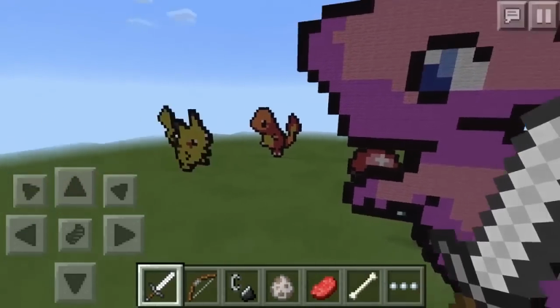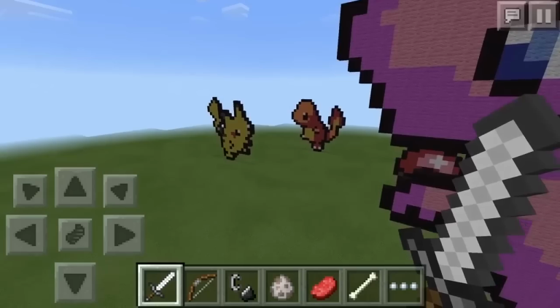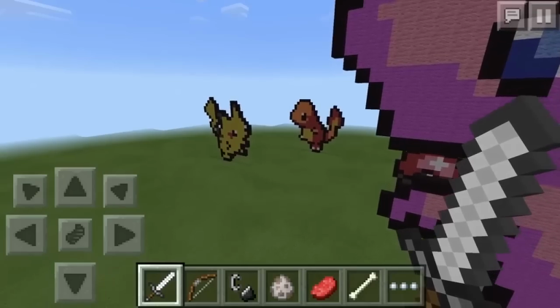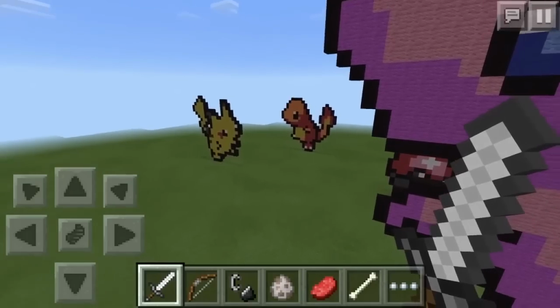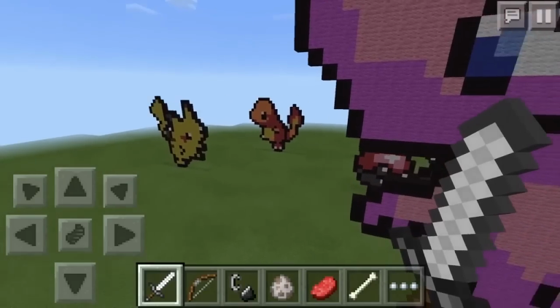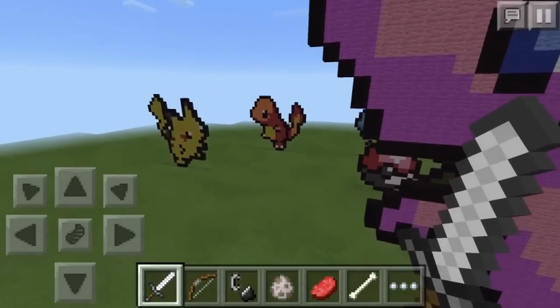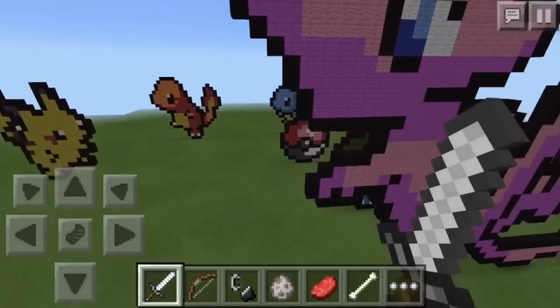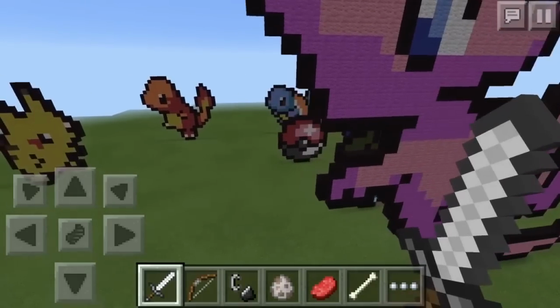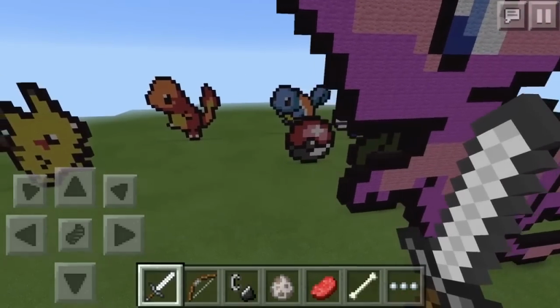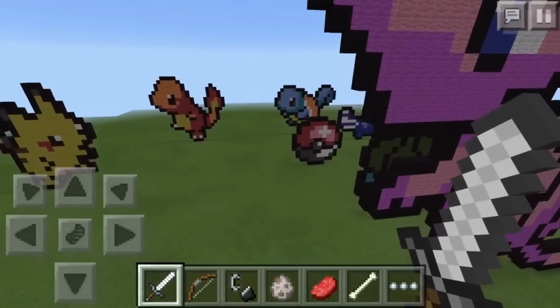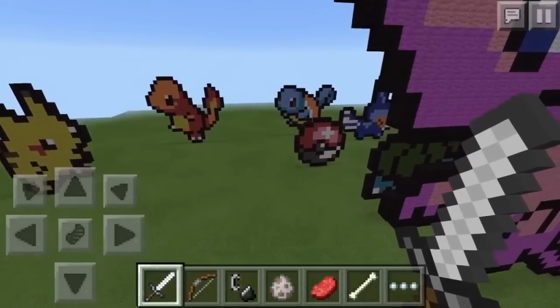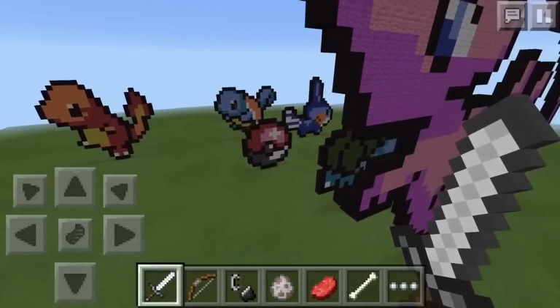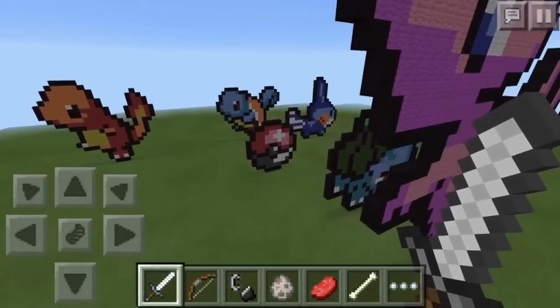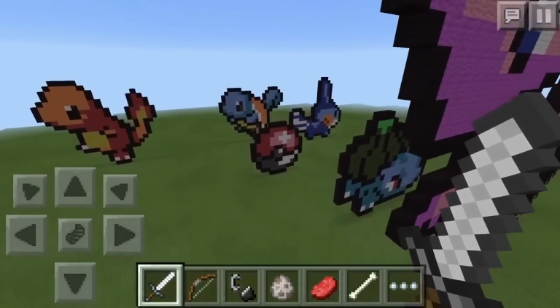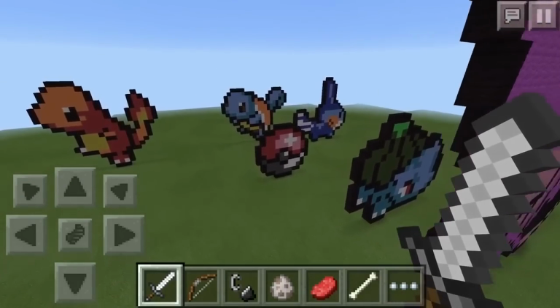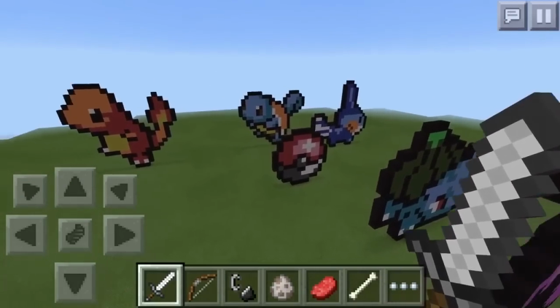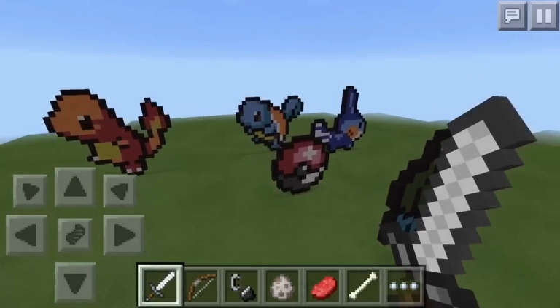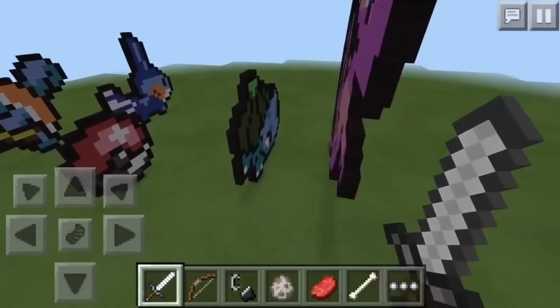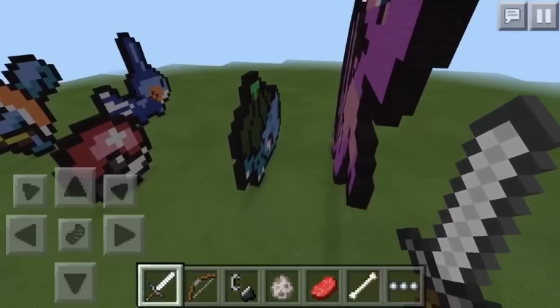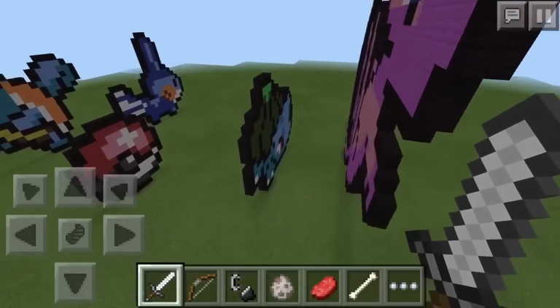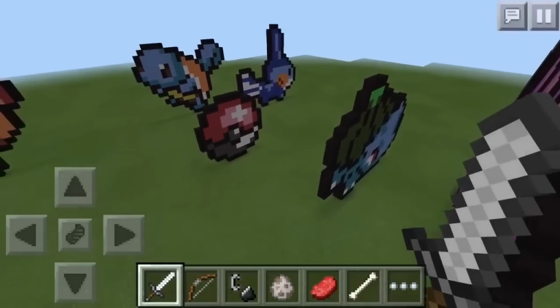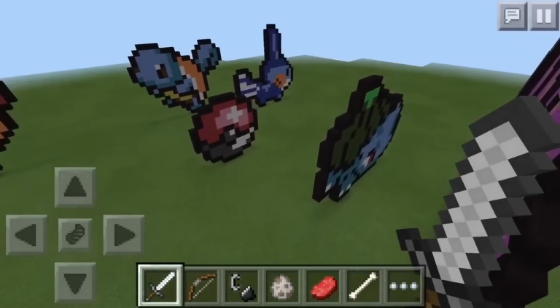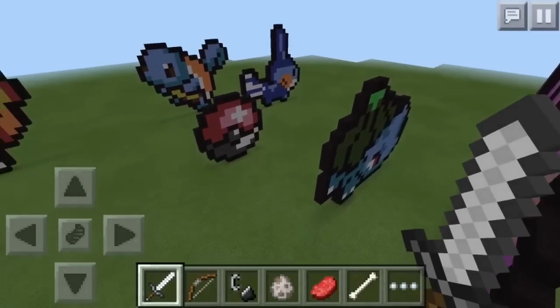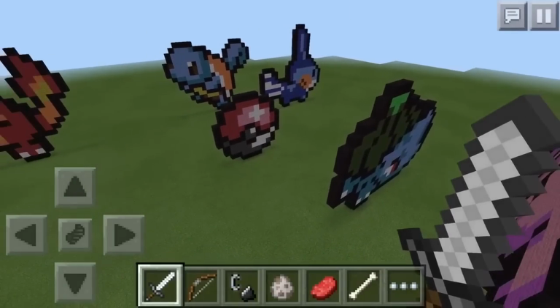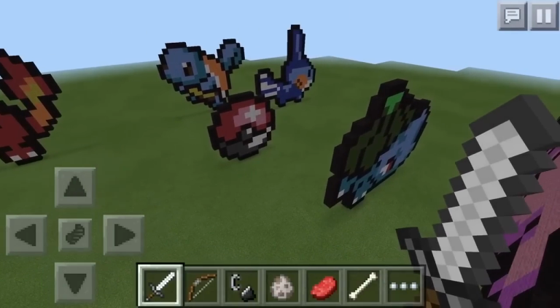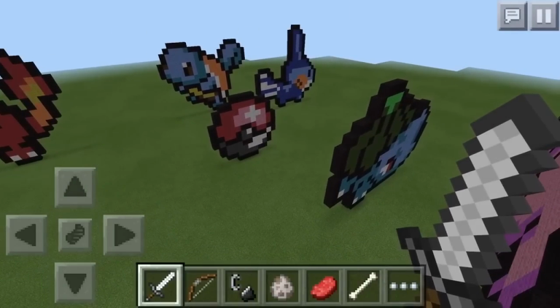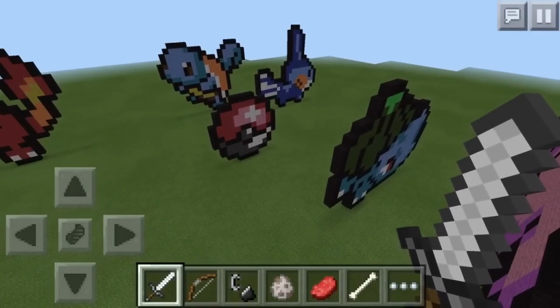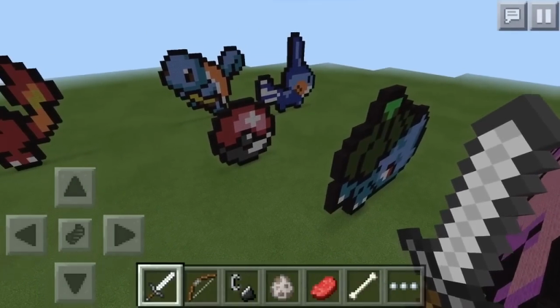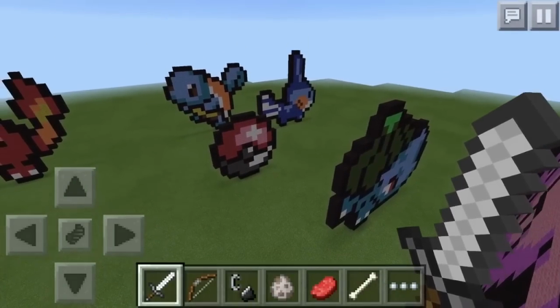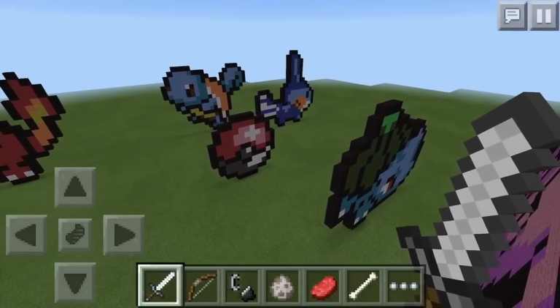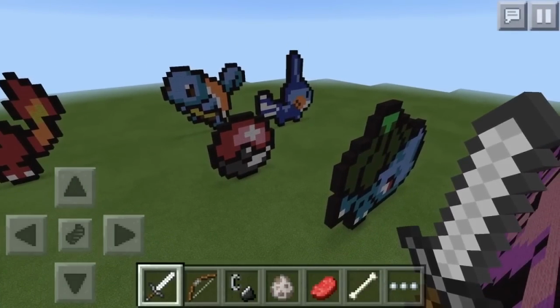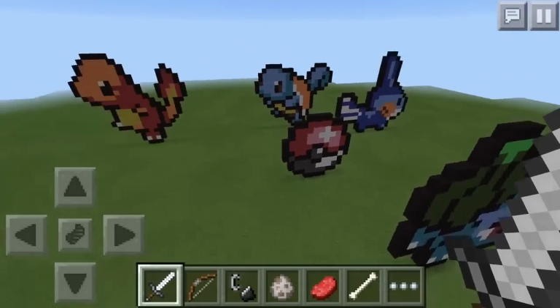This is Mew, Pikachu, Charmander, a Pokeball, Squirtle, Bulbasaur, and Mudkip.